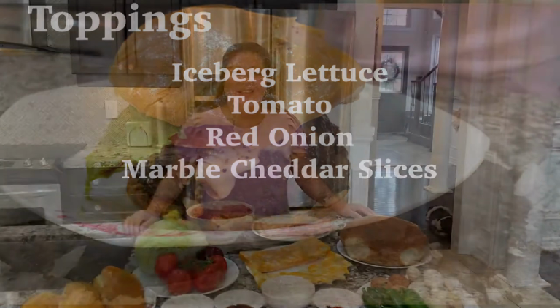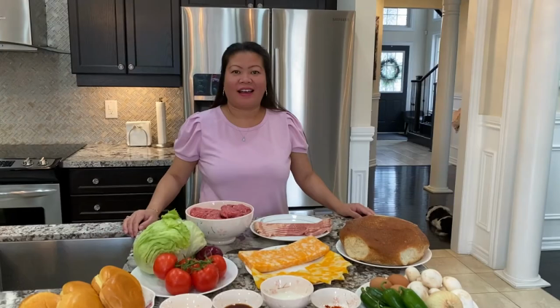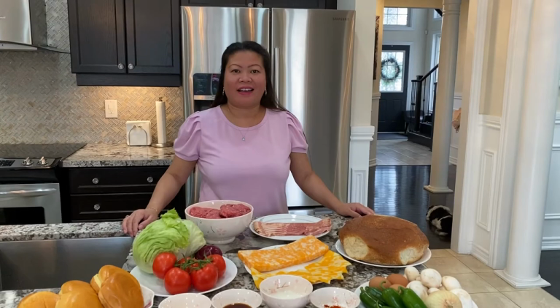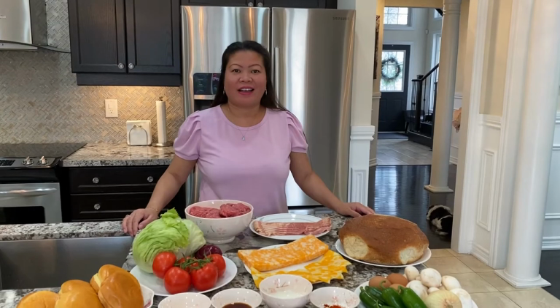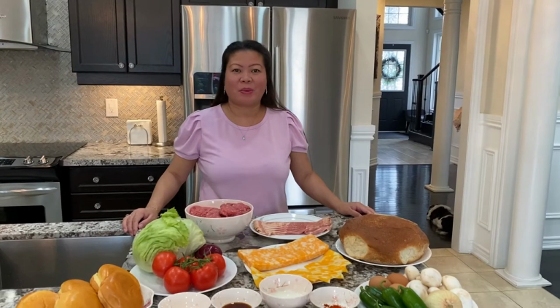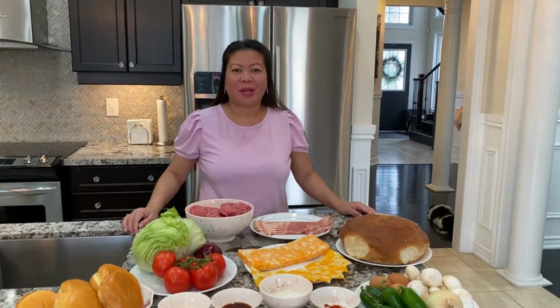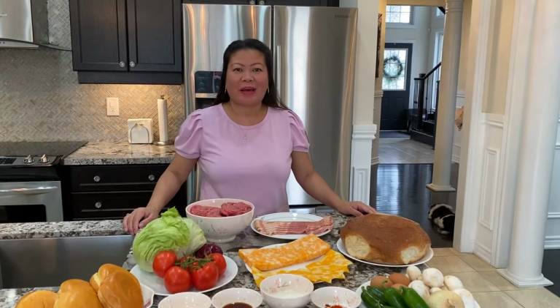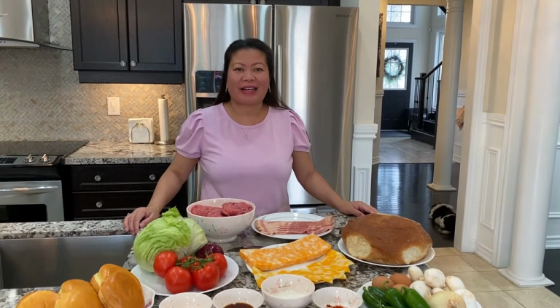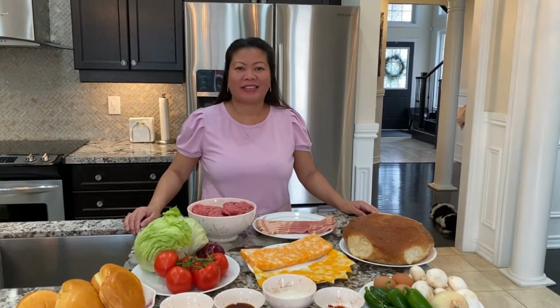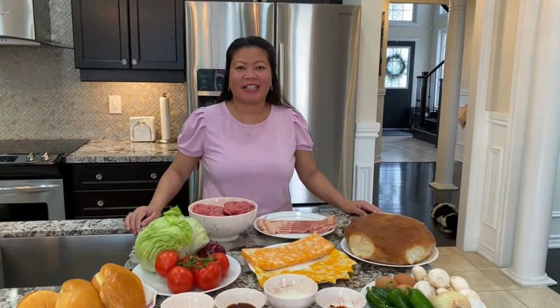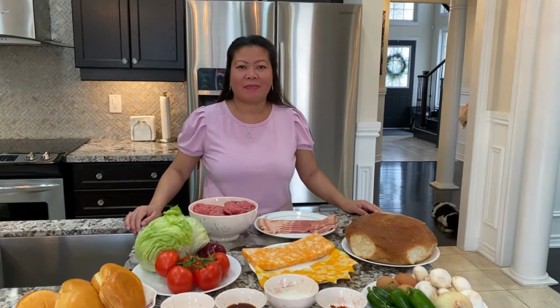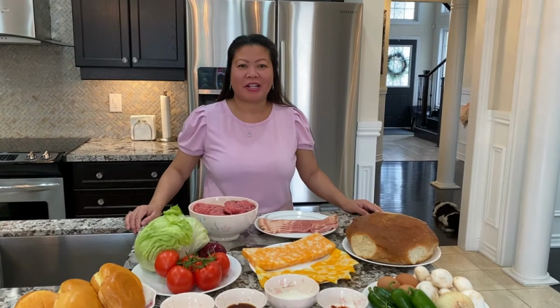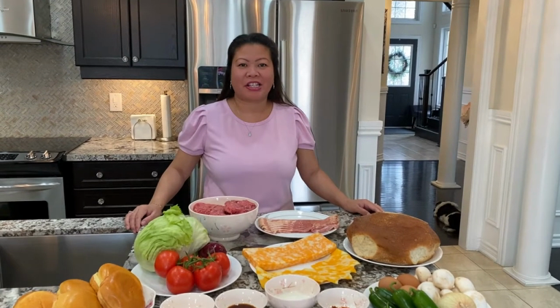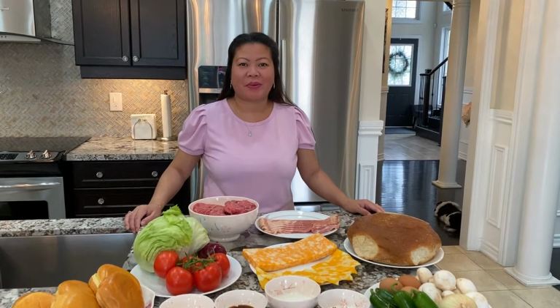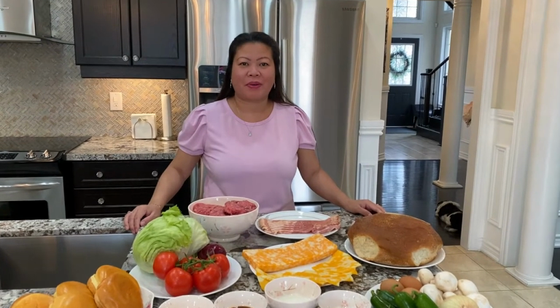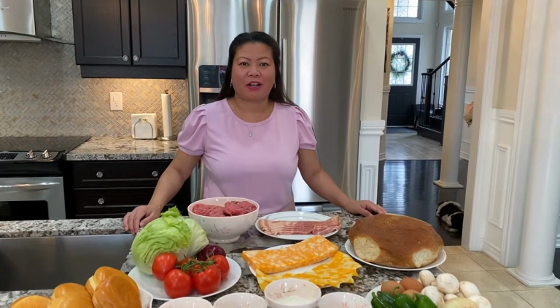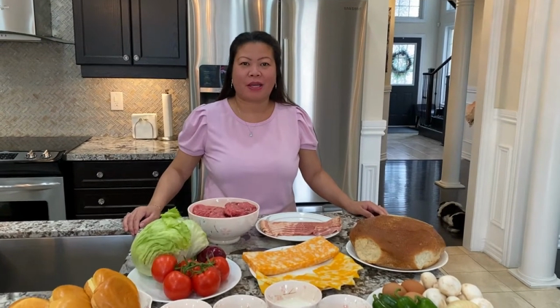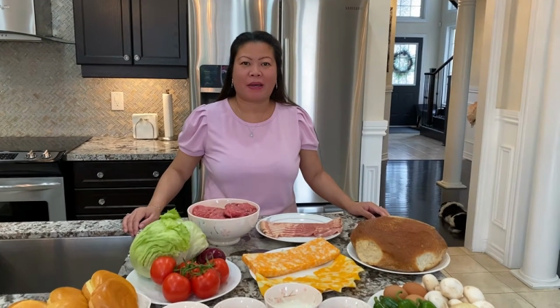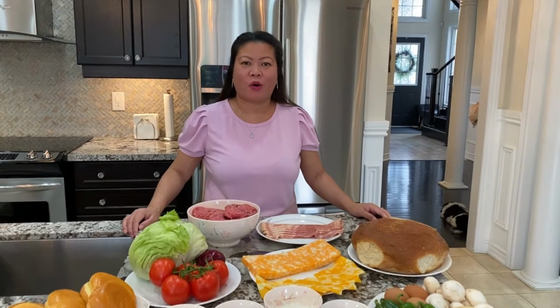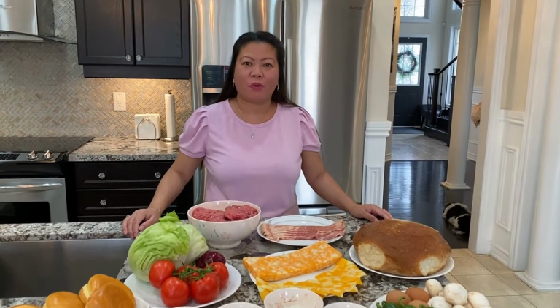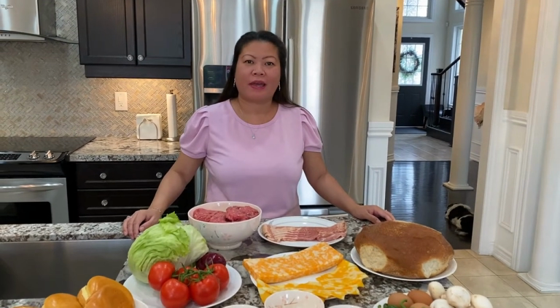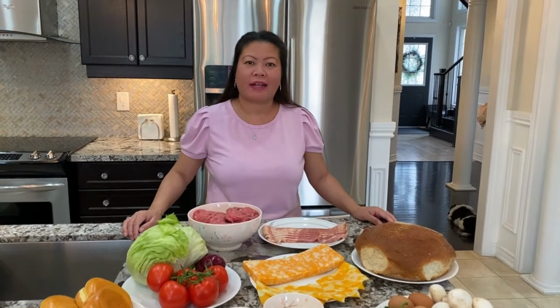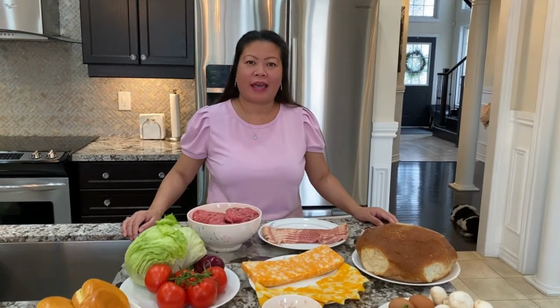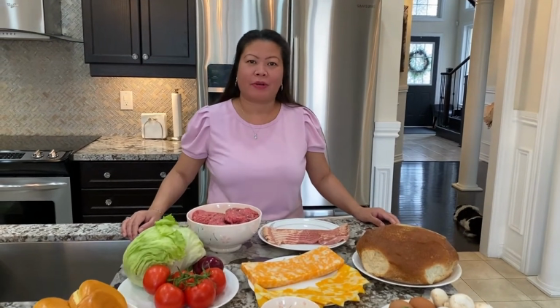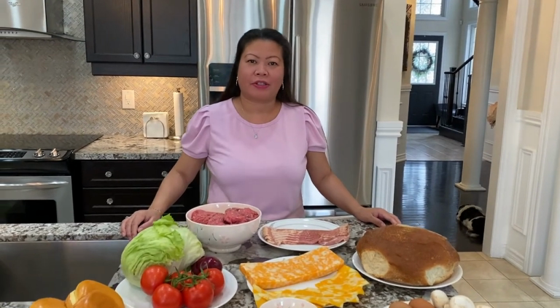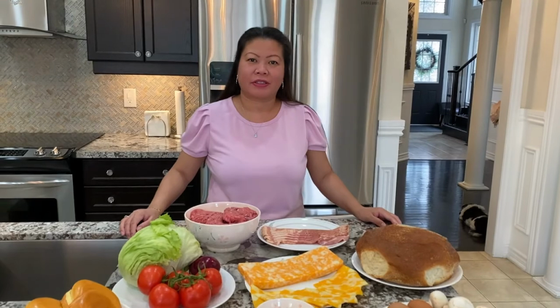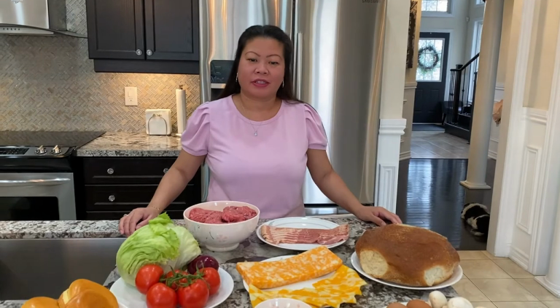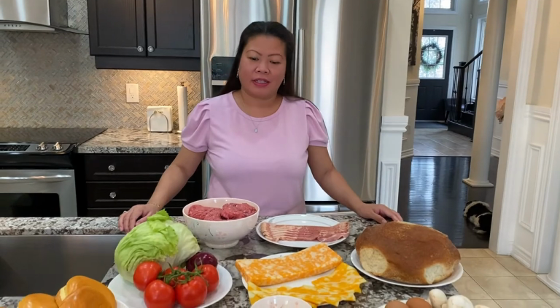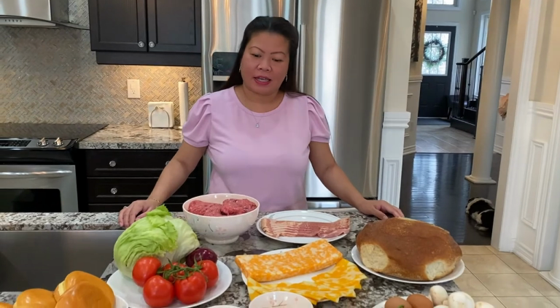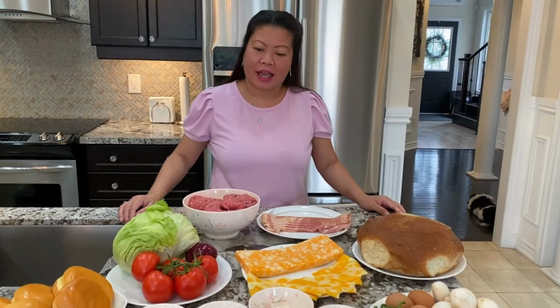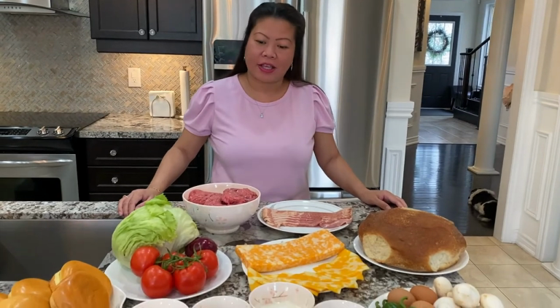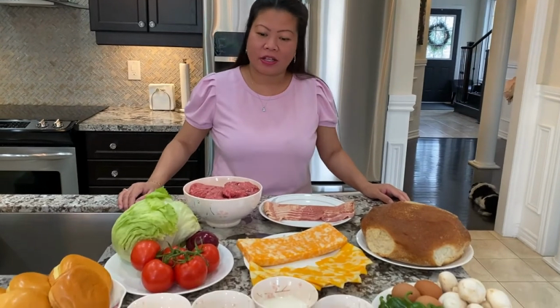Hi guys, welcome back! Today I'm going to share with you how to make my homemade hamburgers.